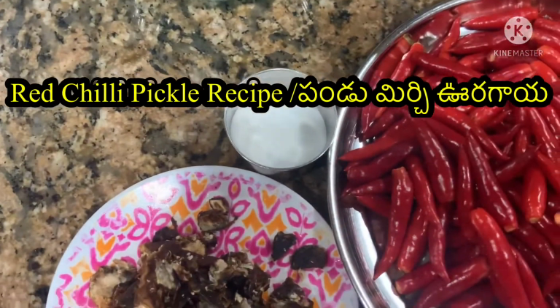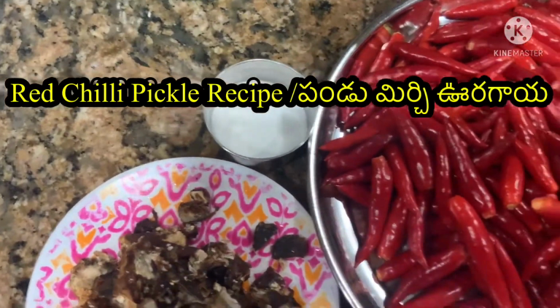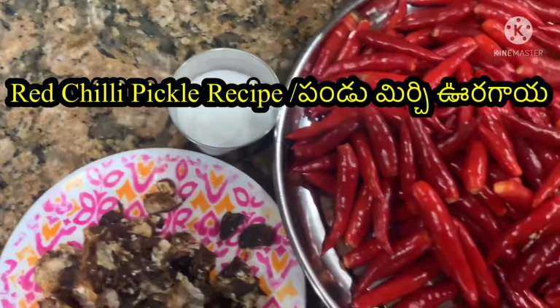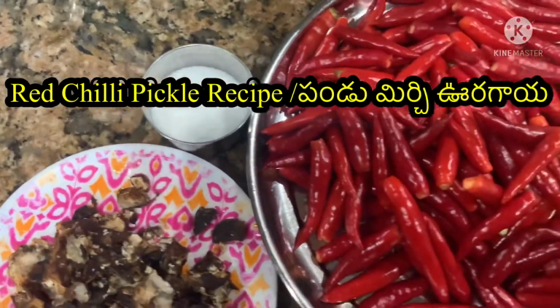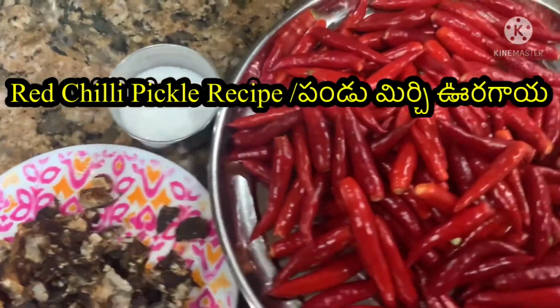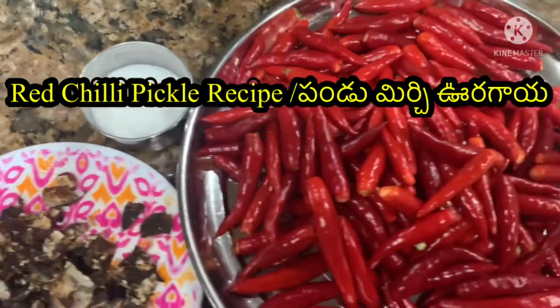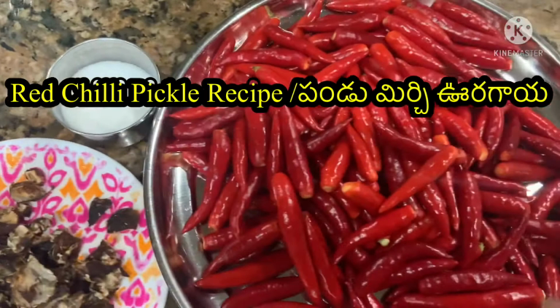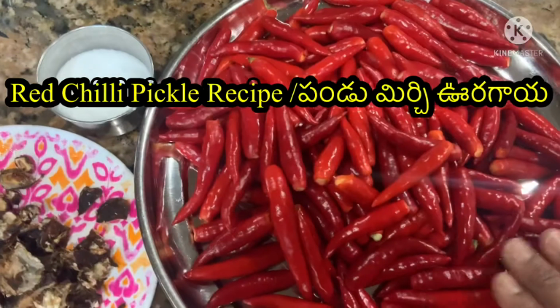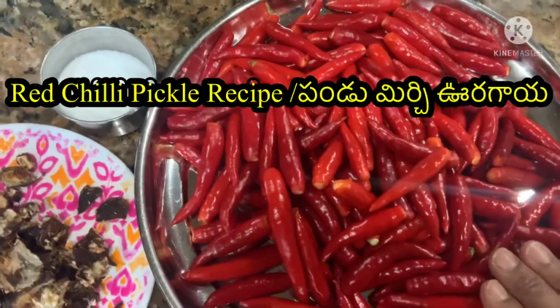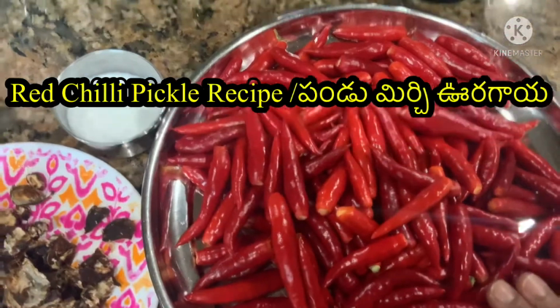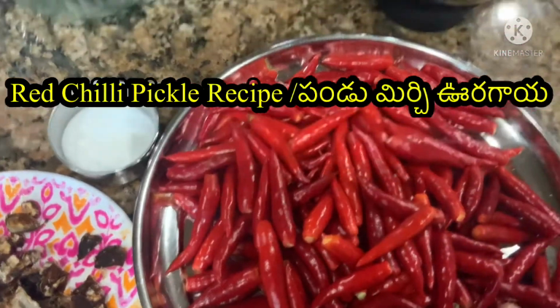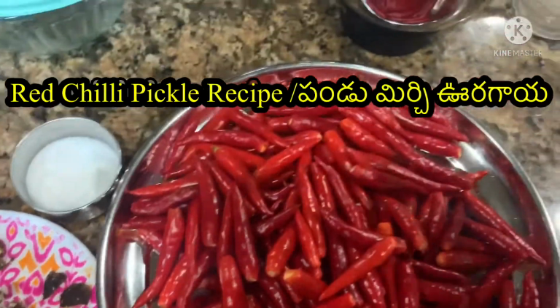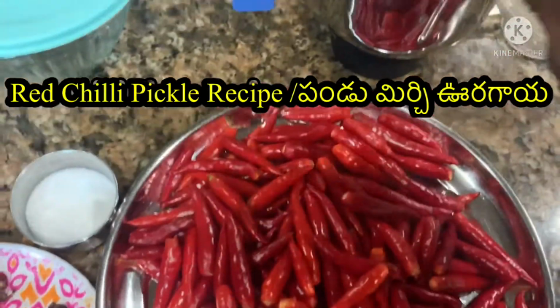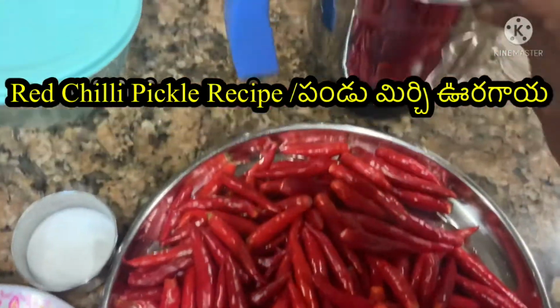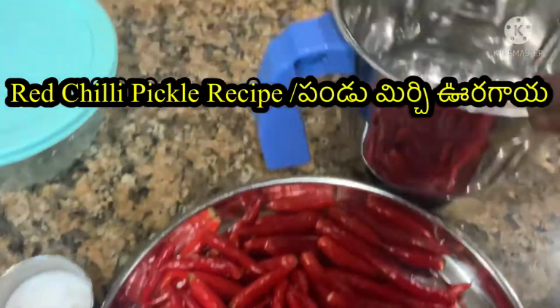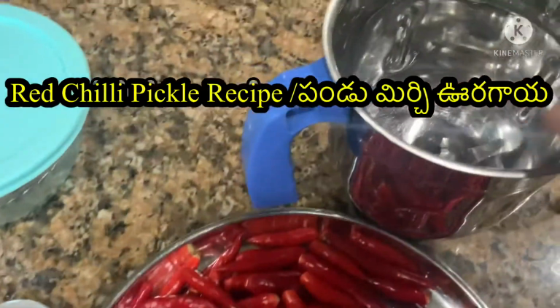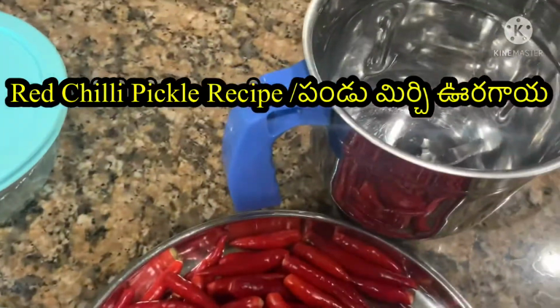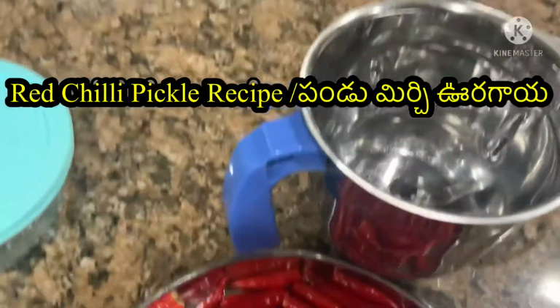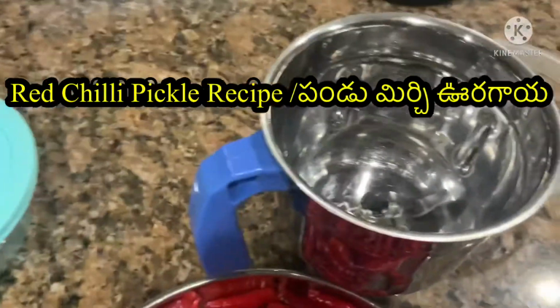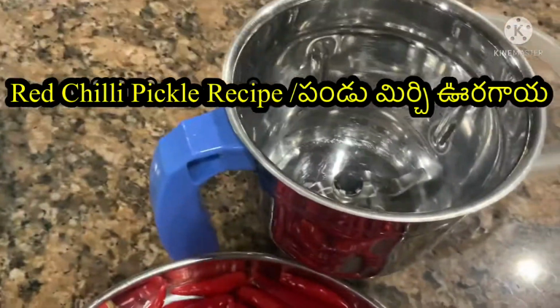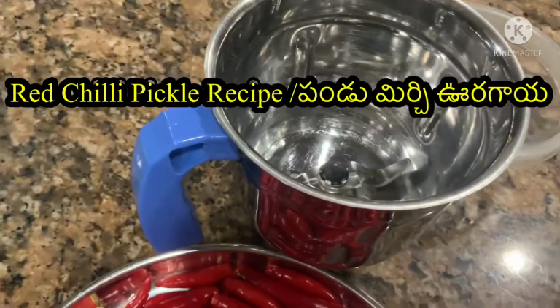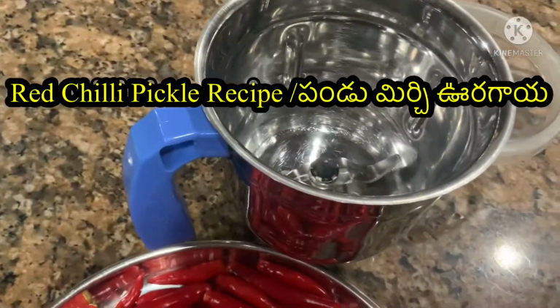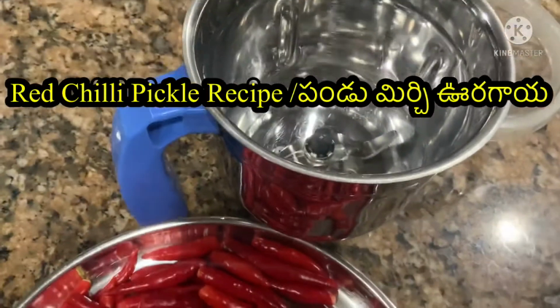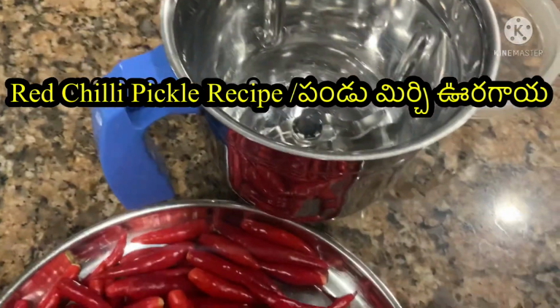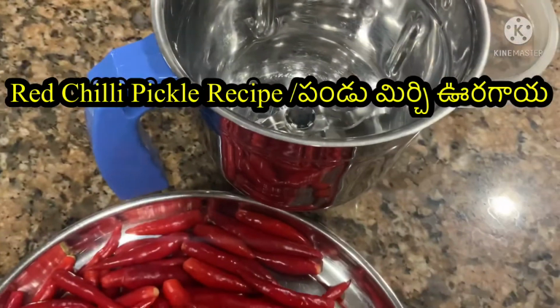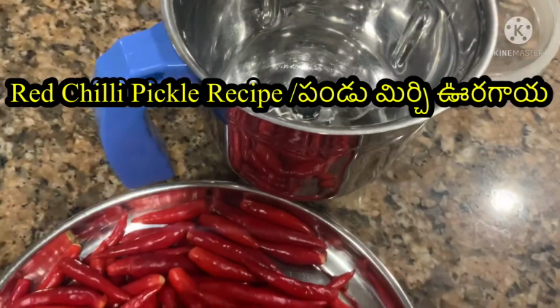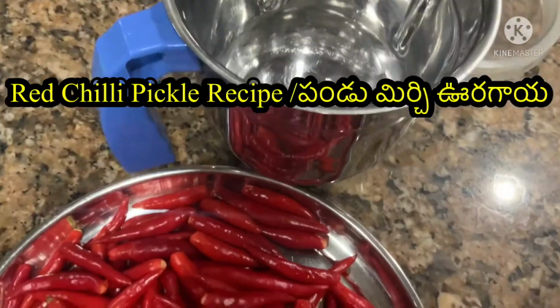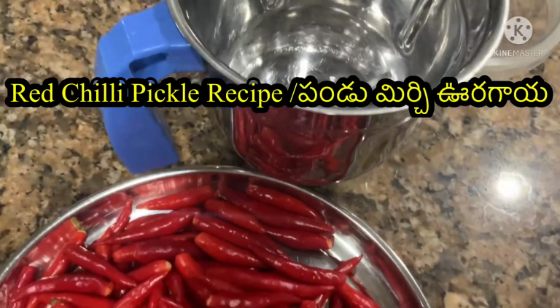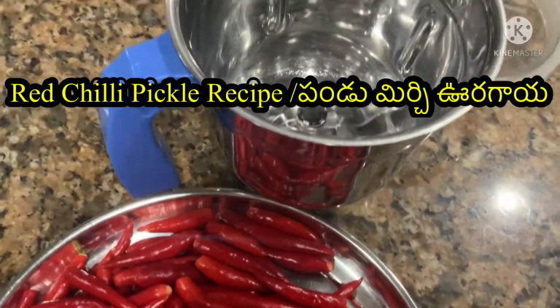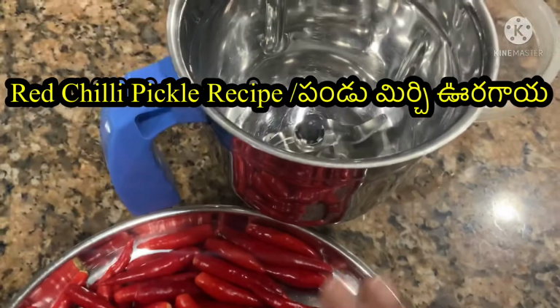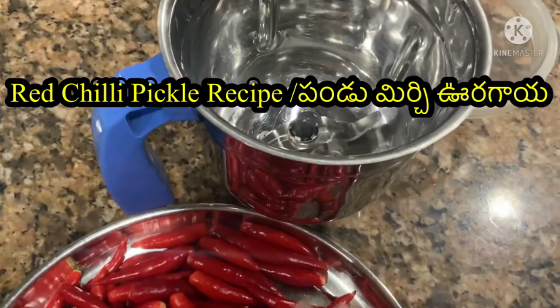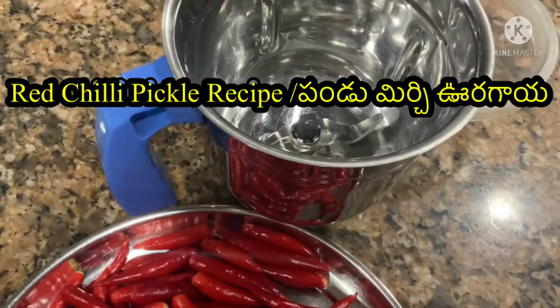We are going to add them to a mixing jar. Next, we will use red chilies first.